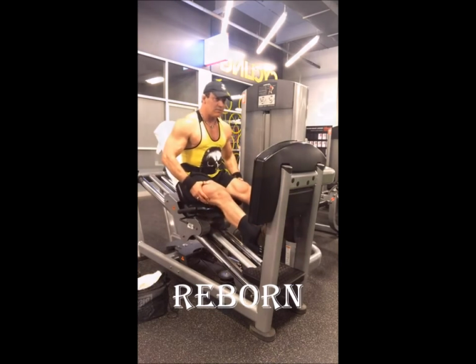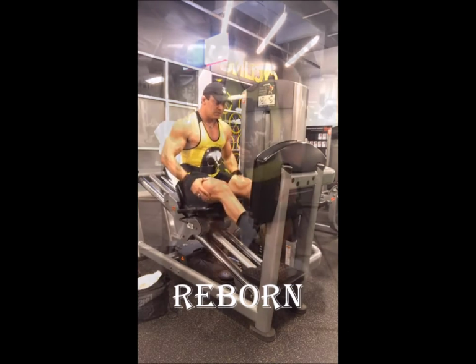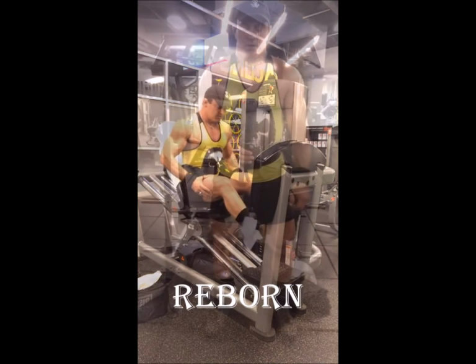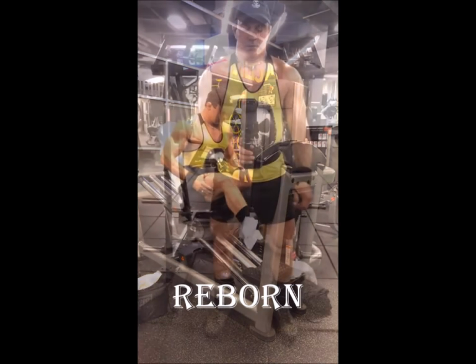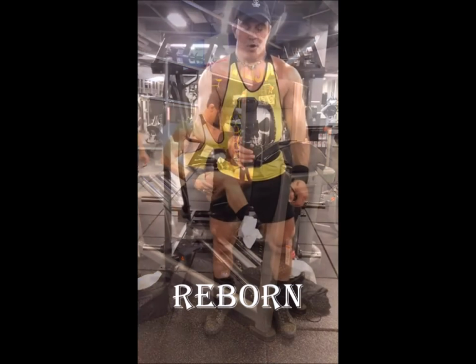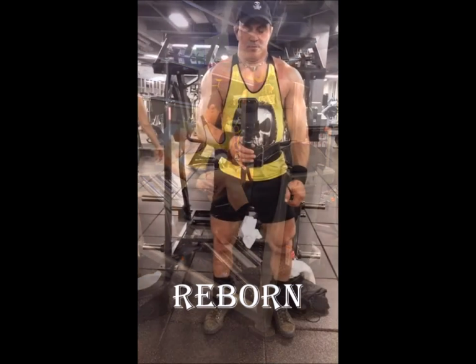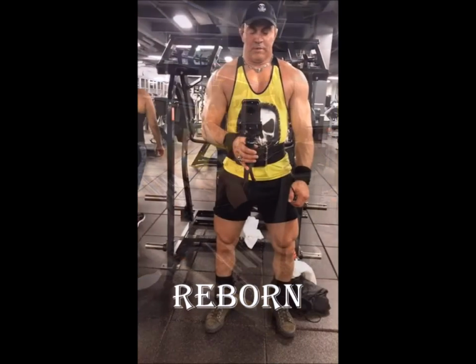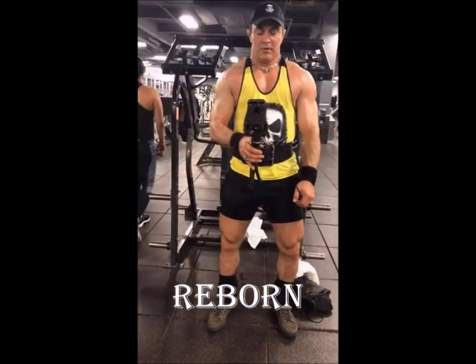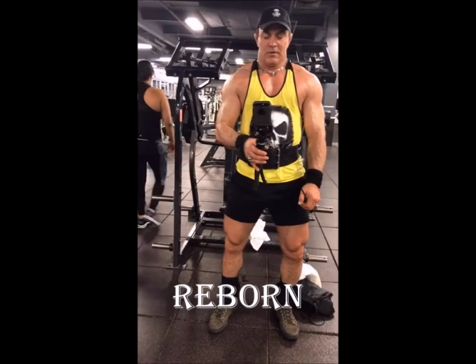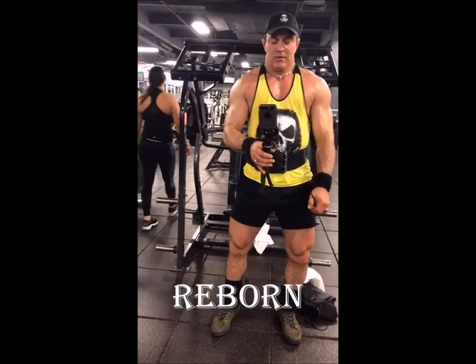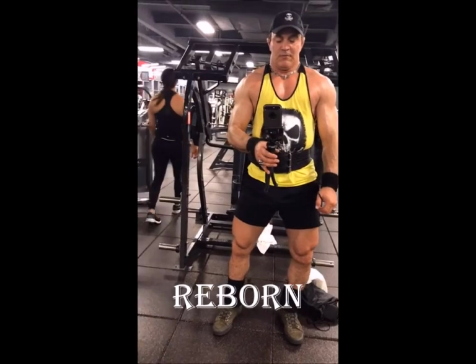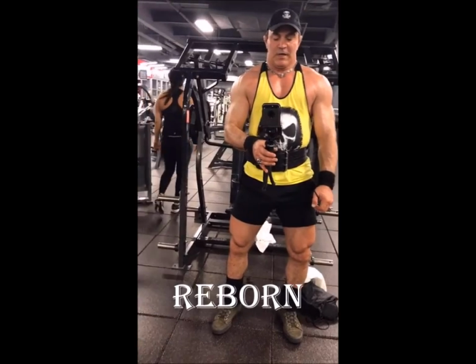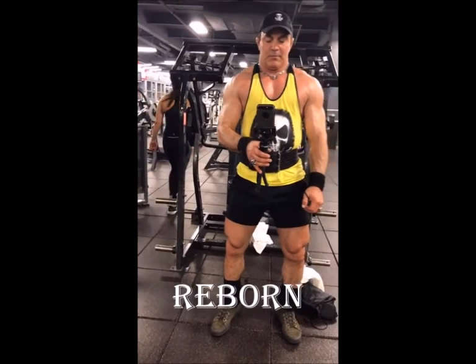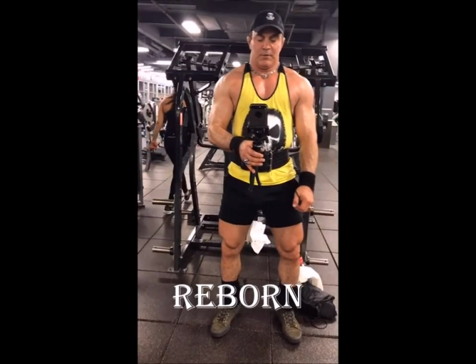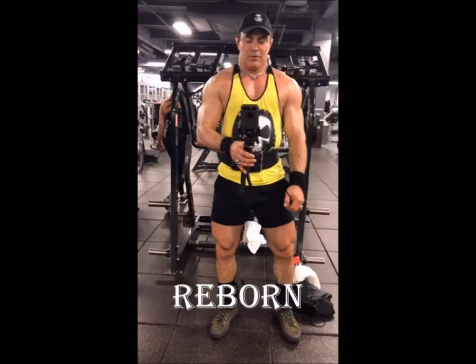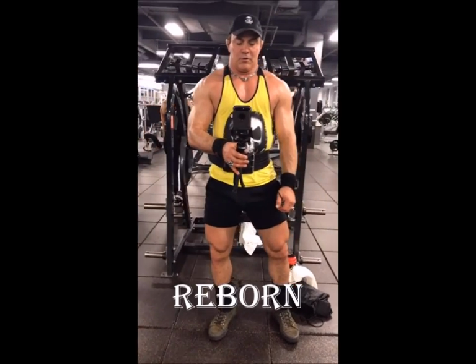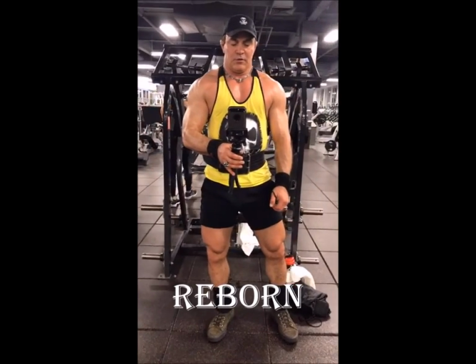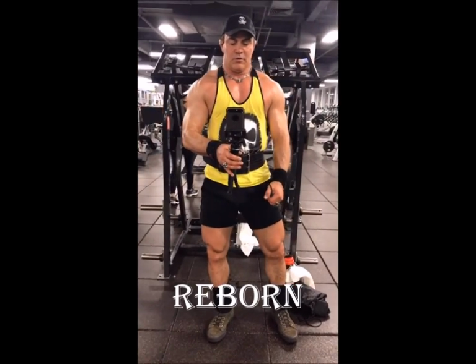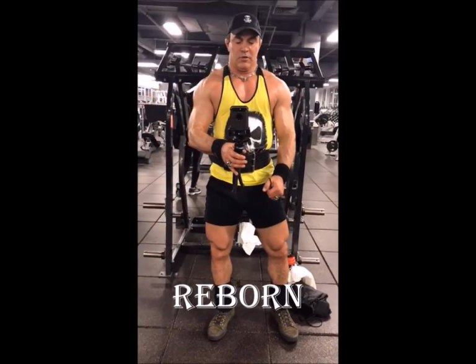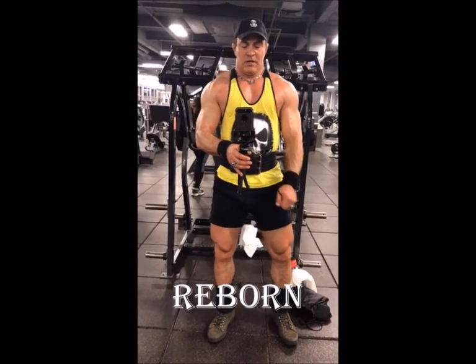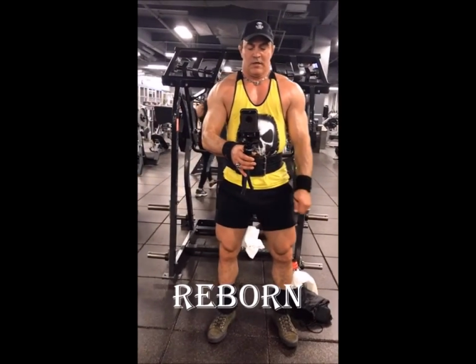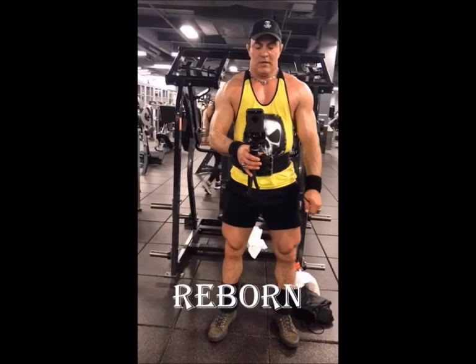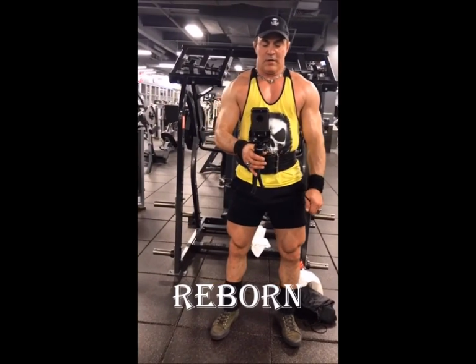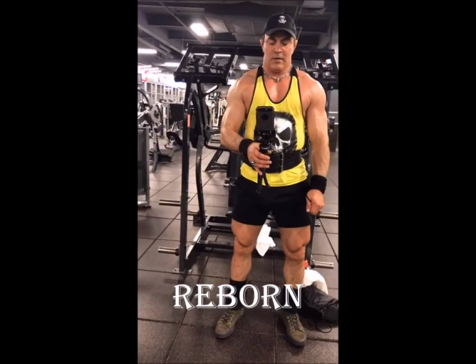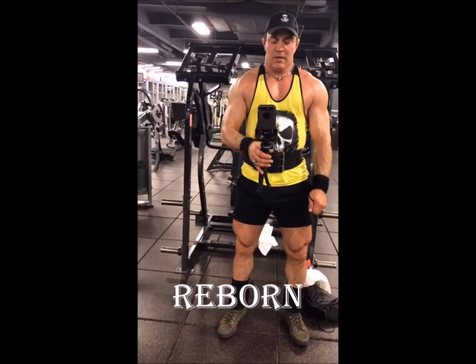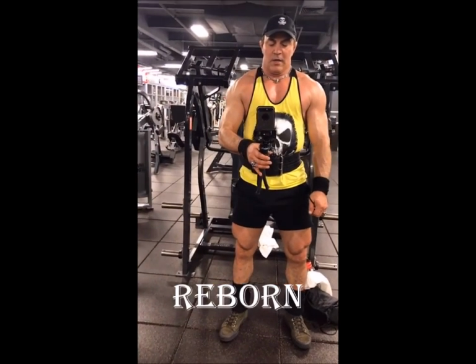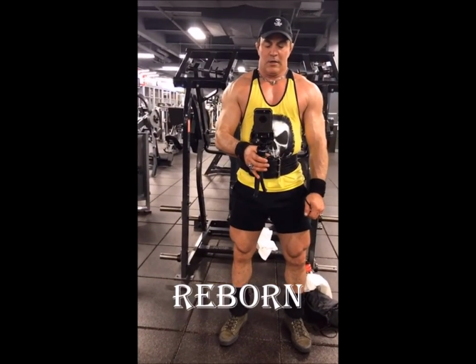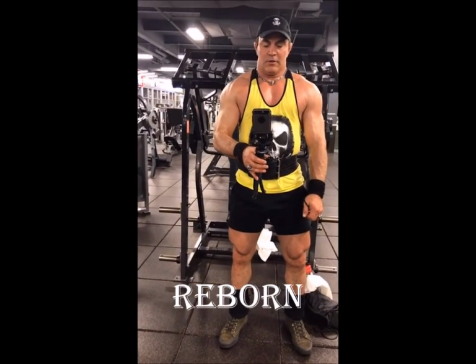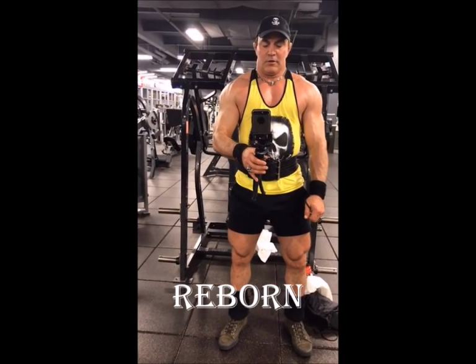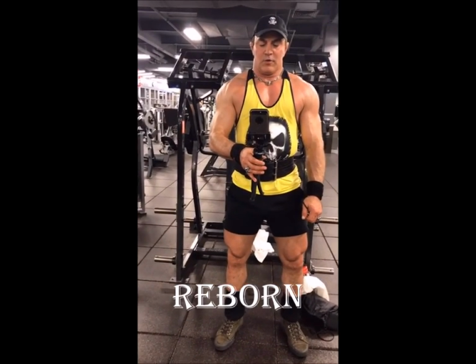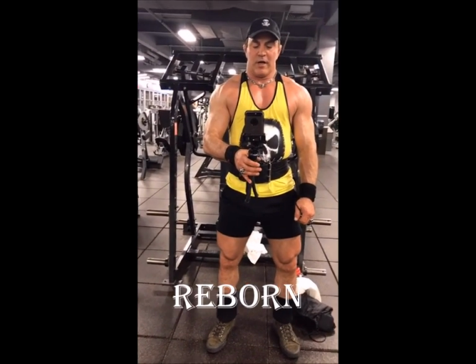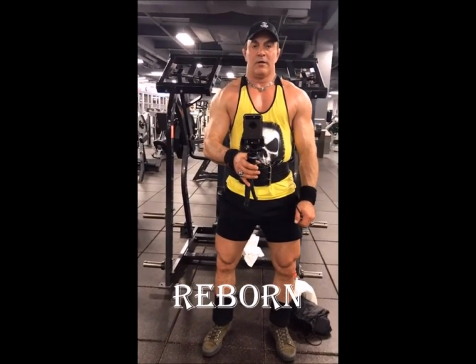Body is pumped. Very happy with the result. Another good workout.